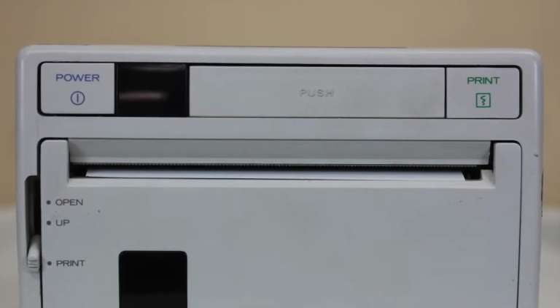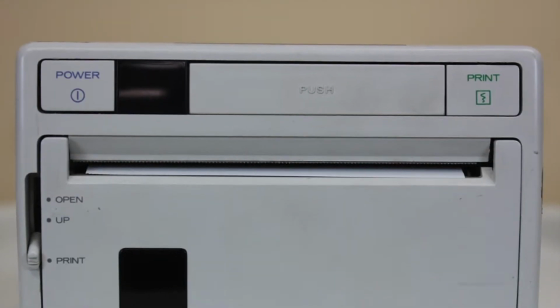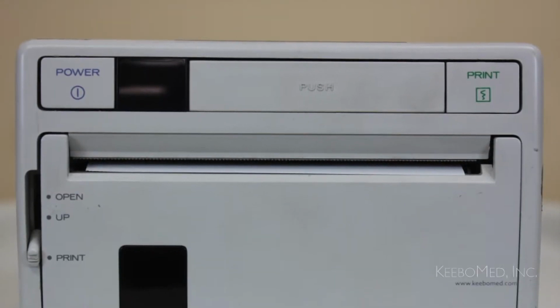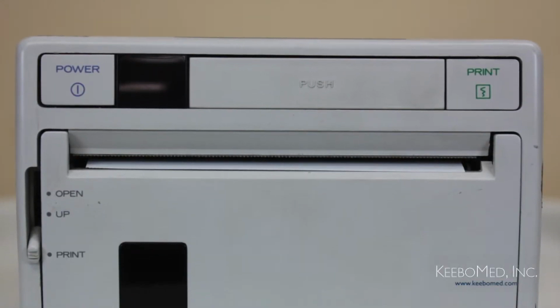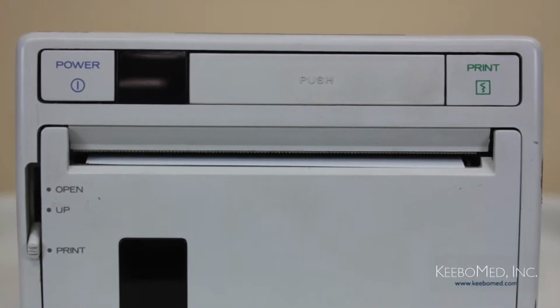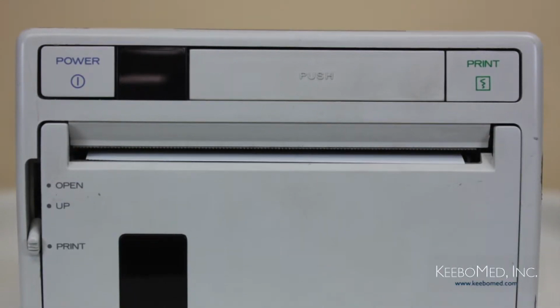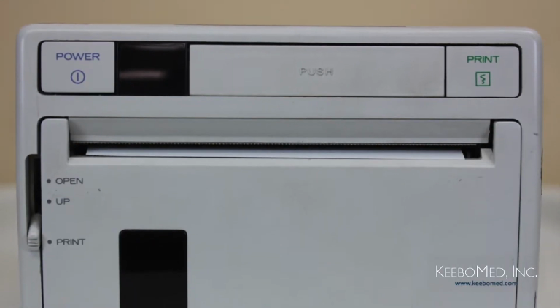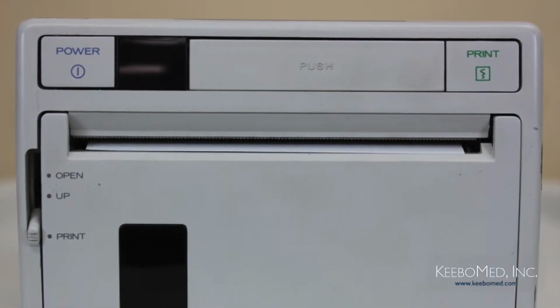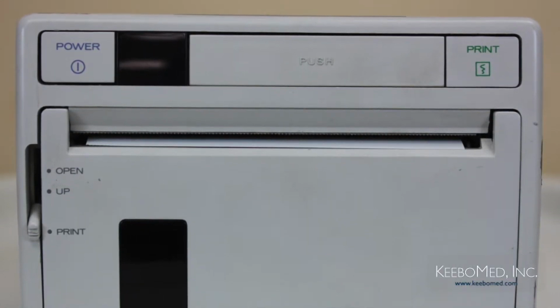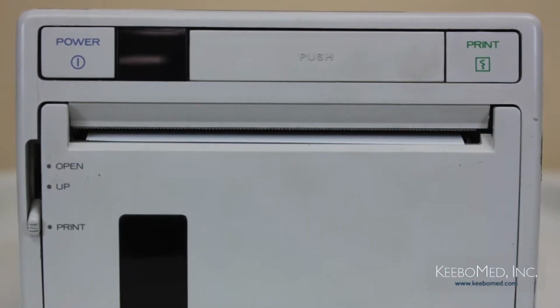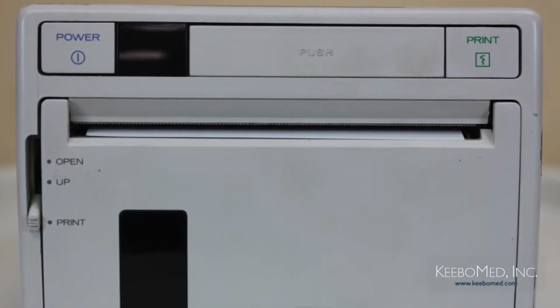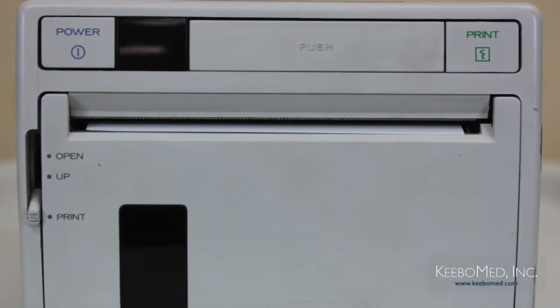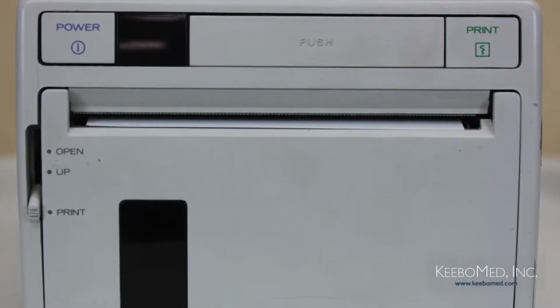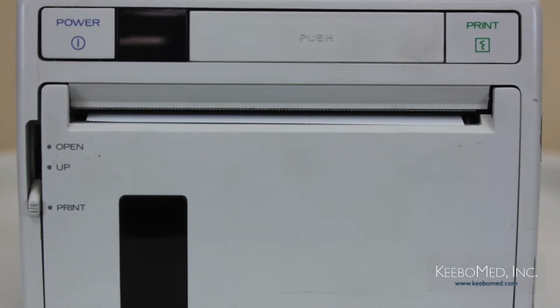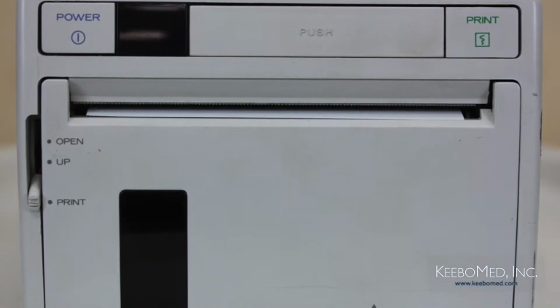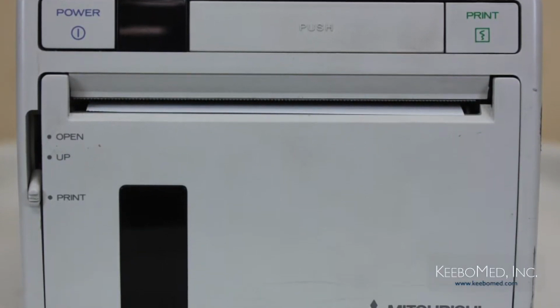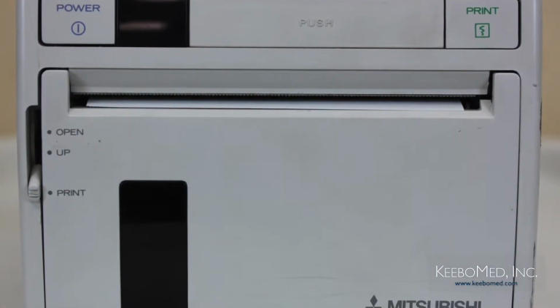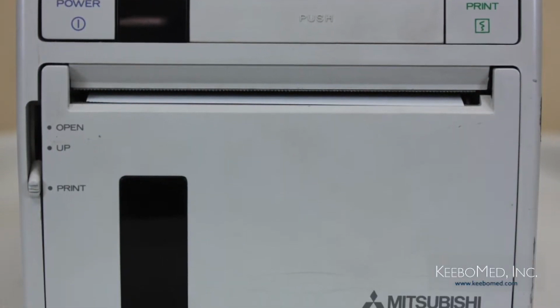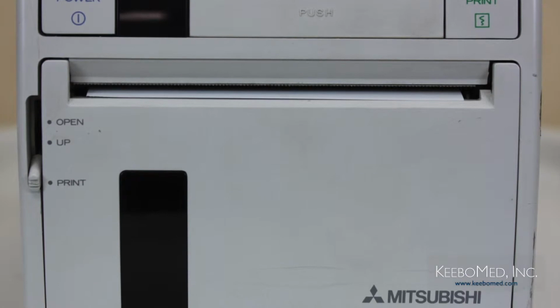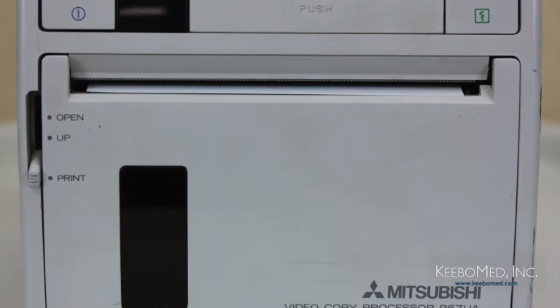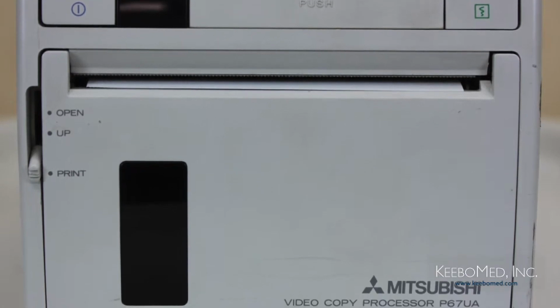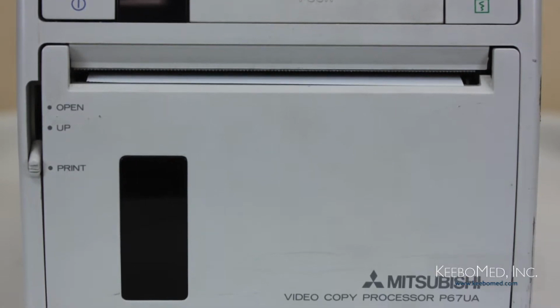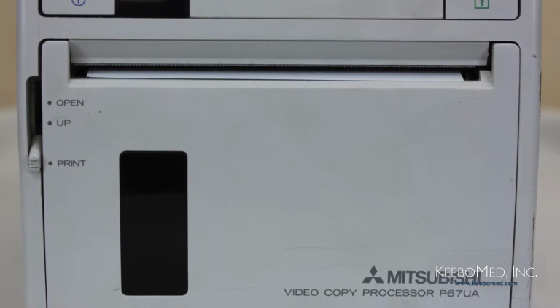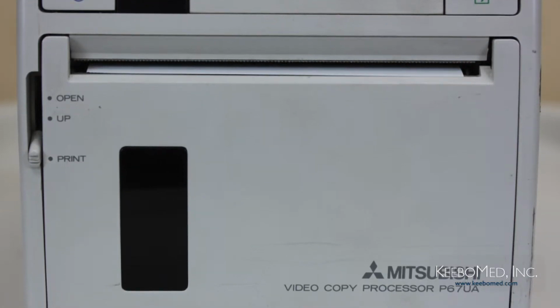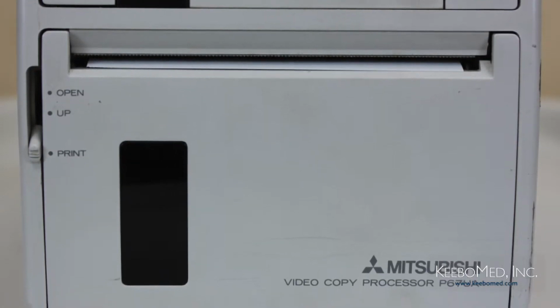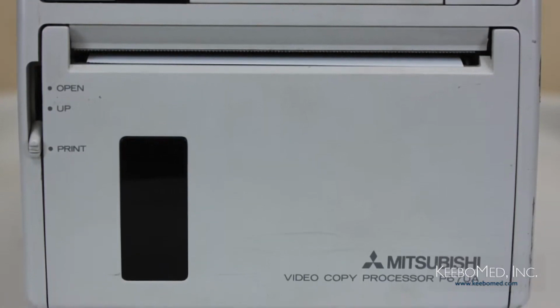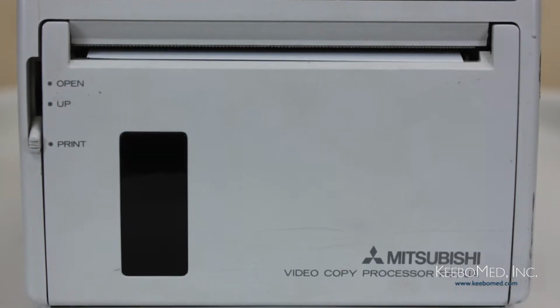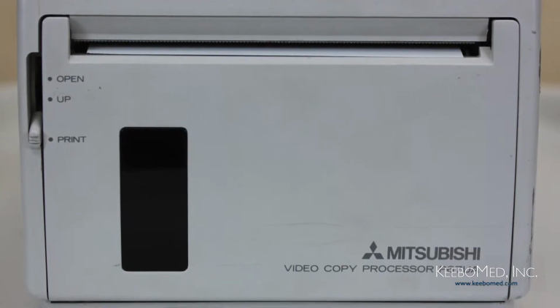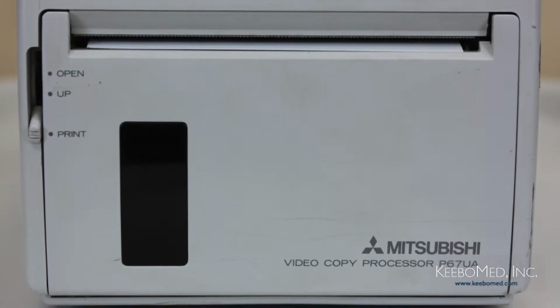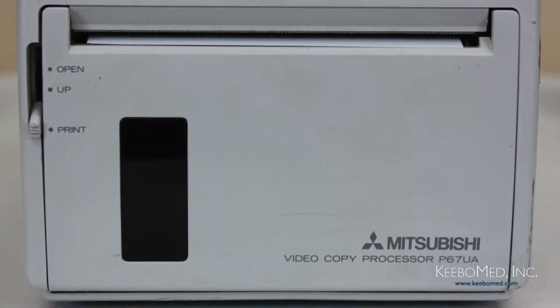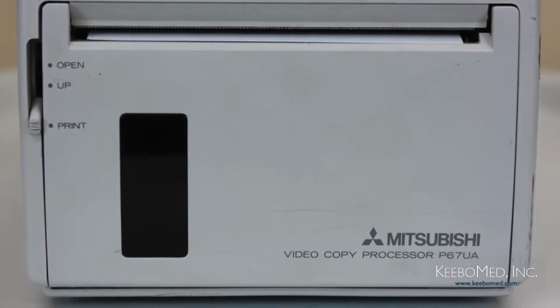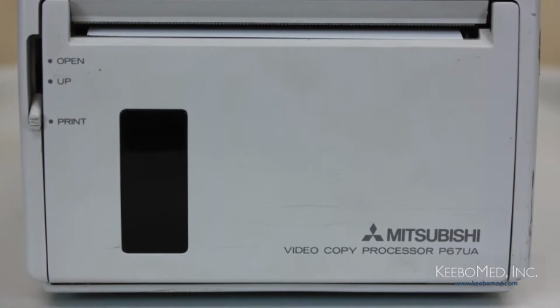We are going to now see how to properly install a video printer to the 8300 by following these simple steps.